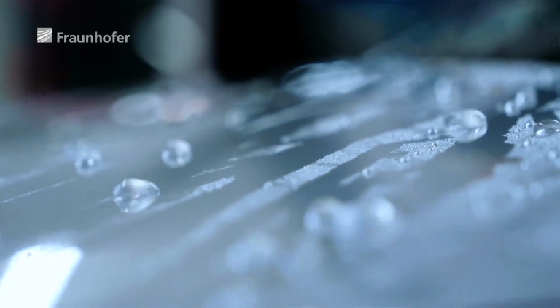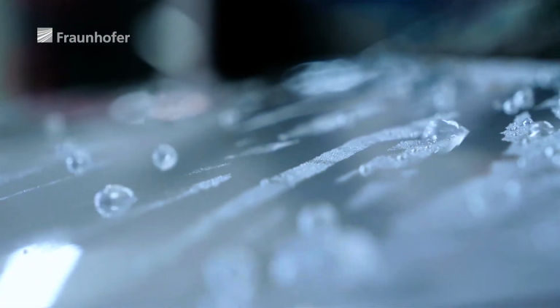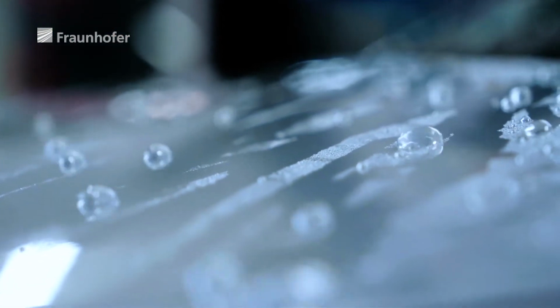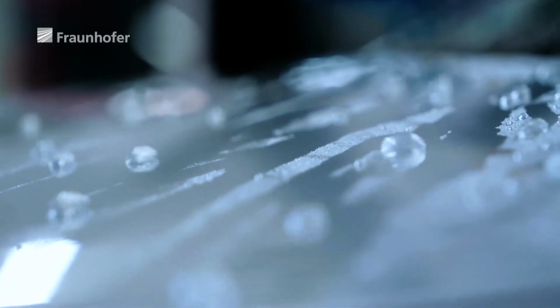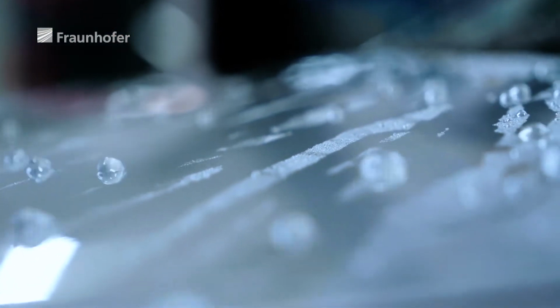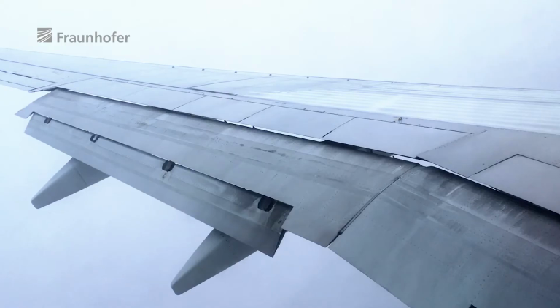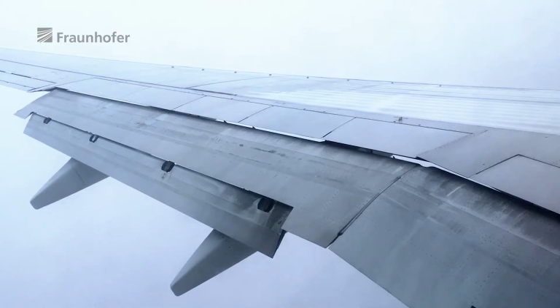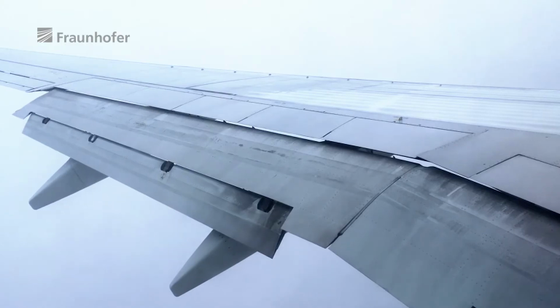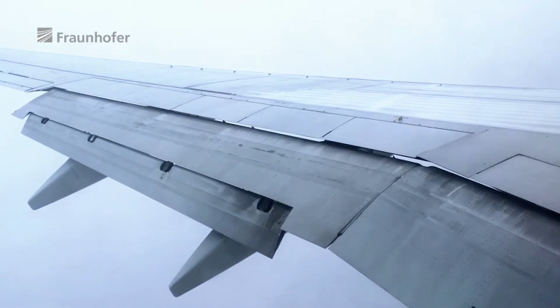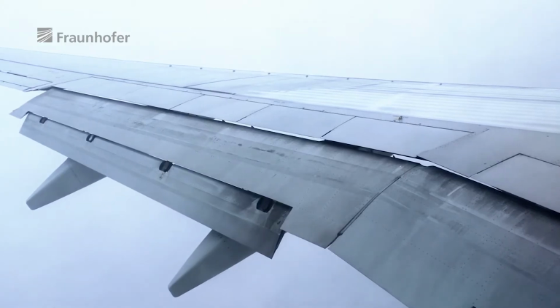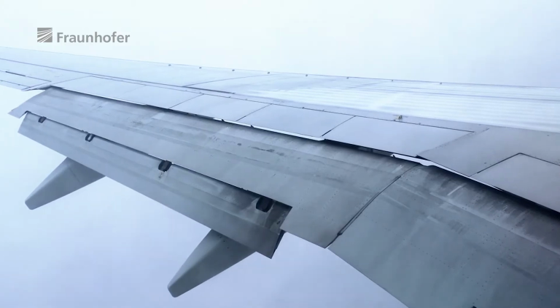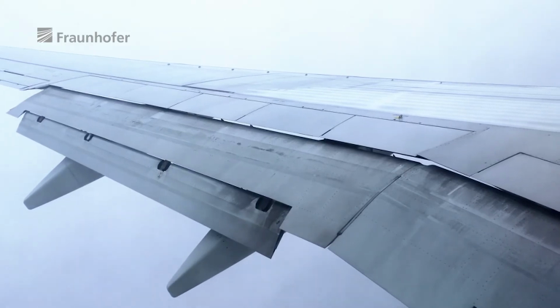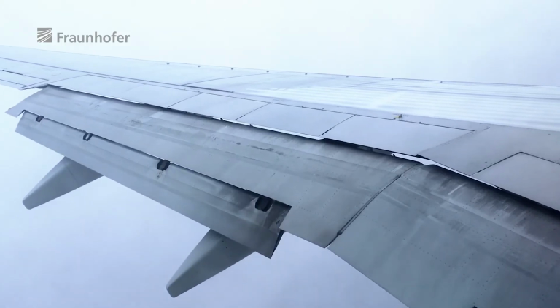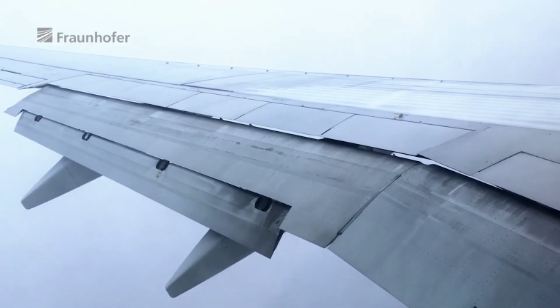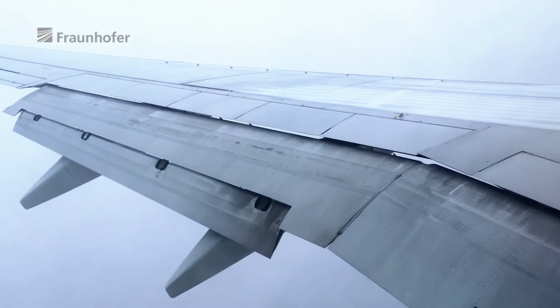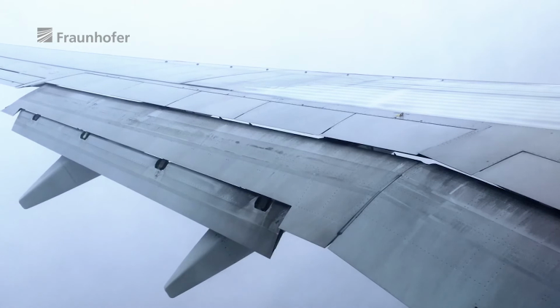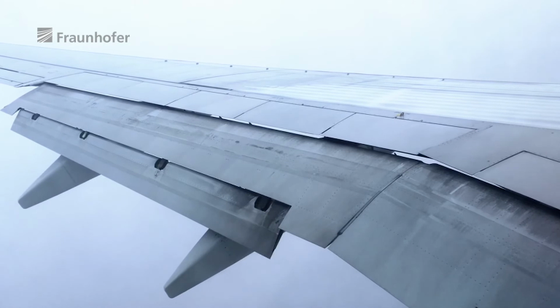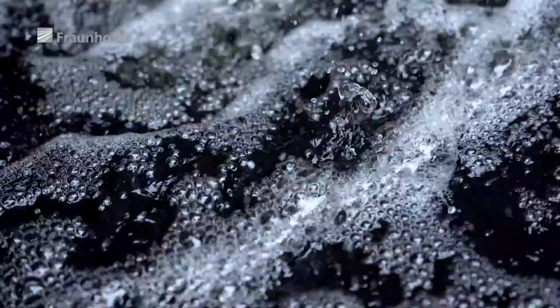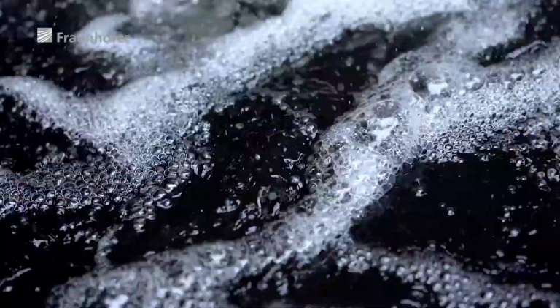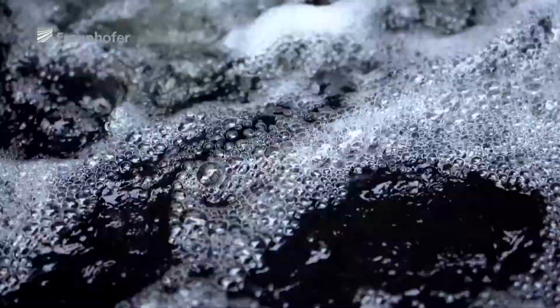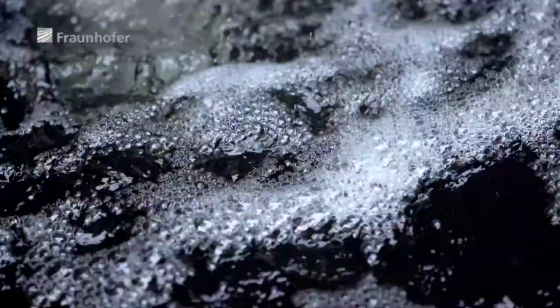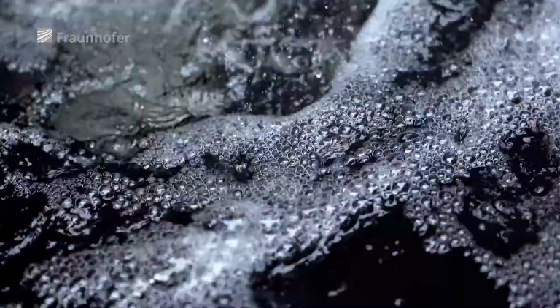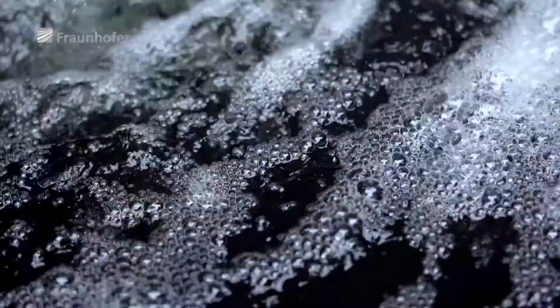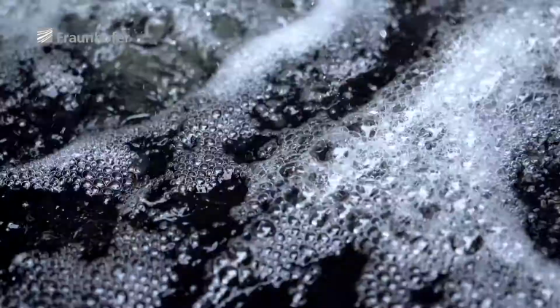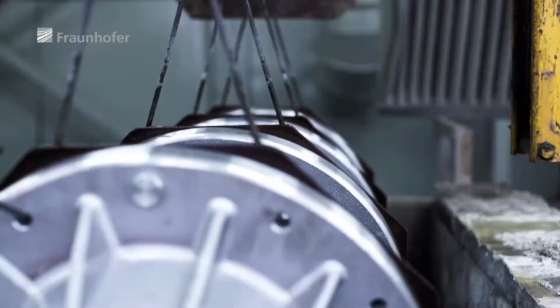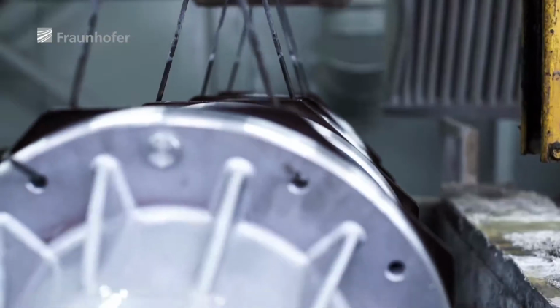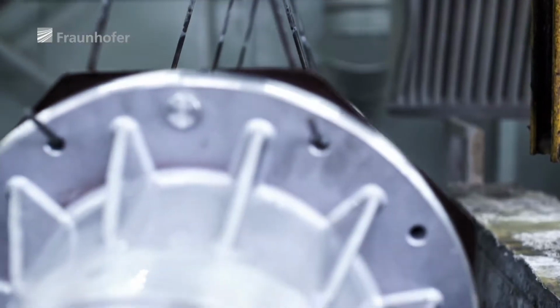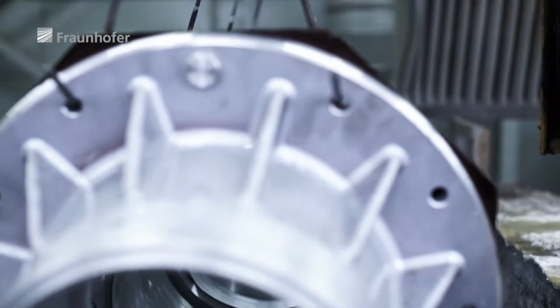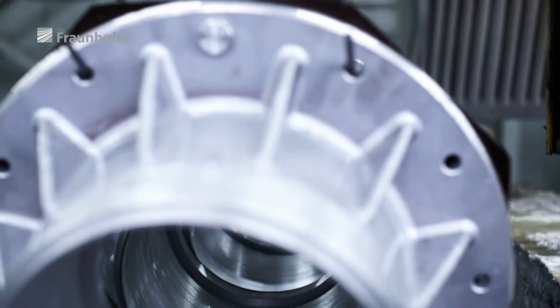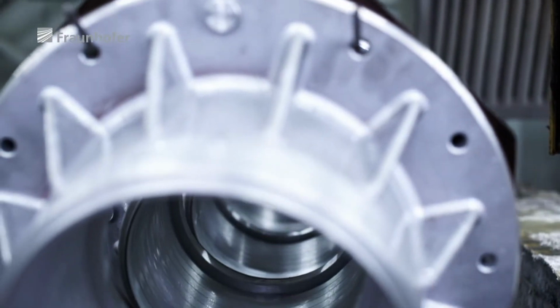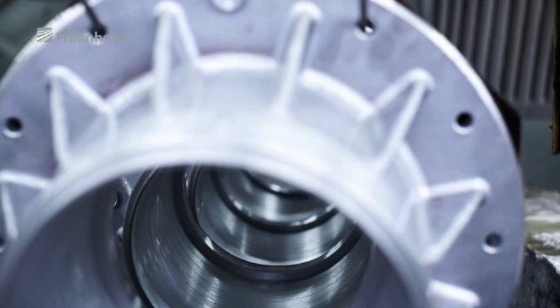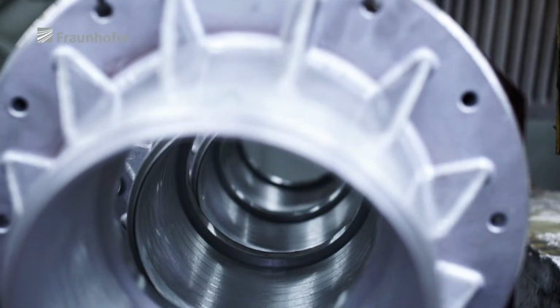The classic way to produce such surfaces, especially over large areas, is with wet etching technology — a complex and environmentally hazardous method.